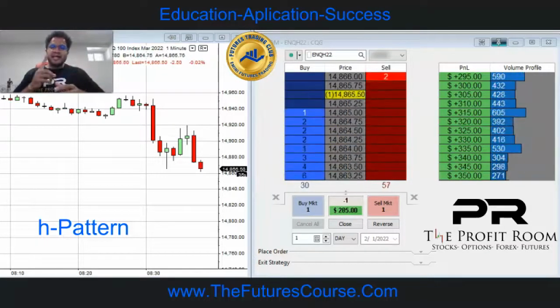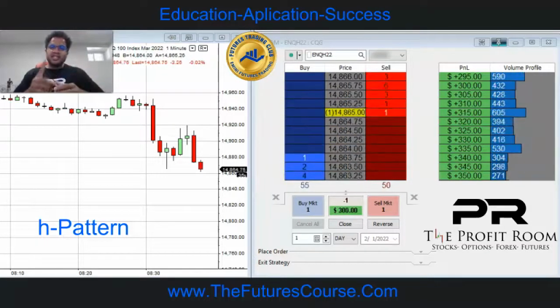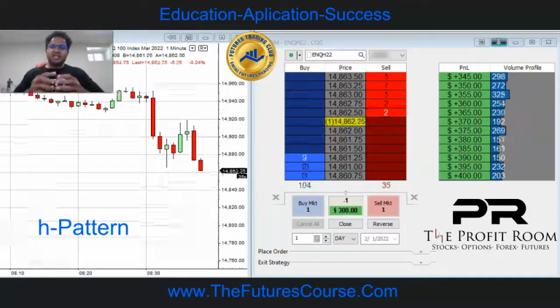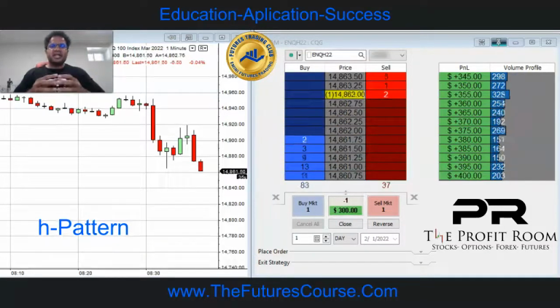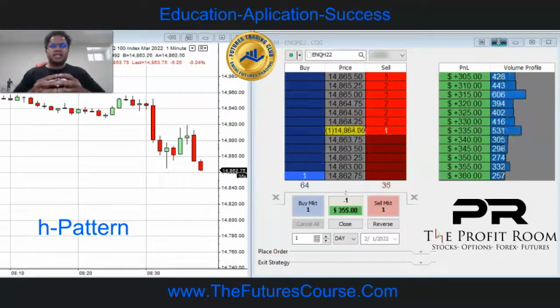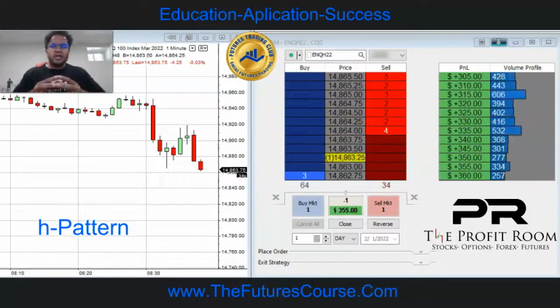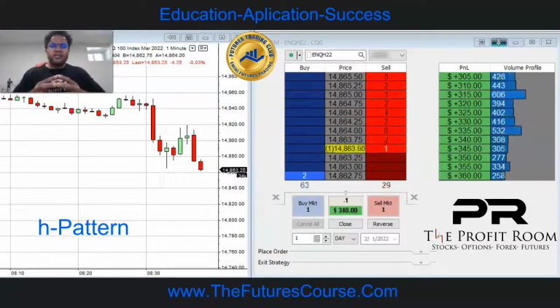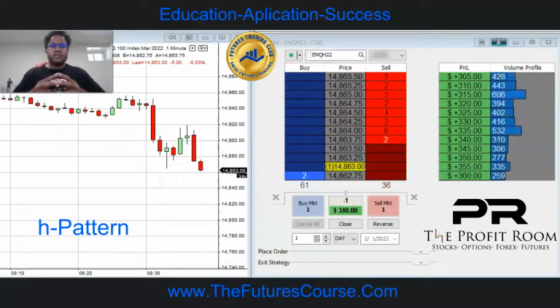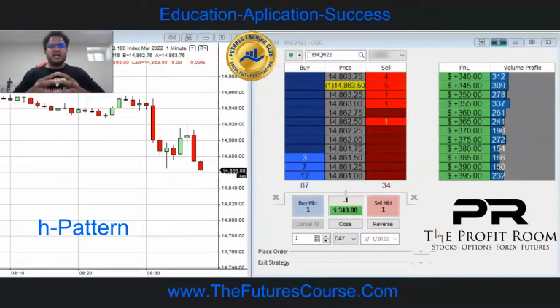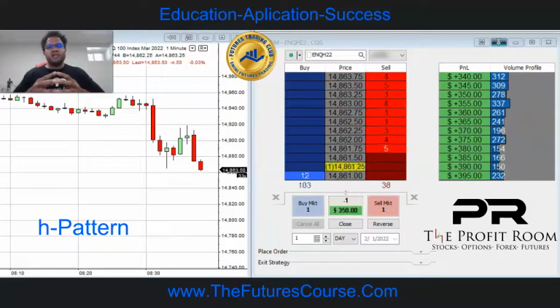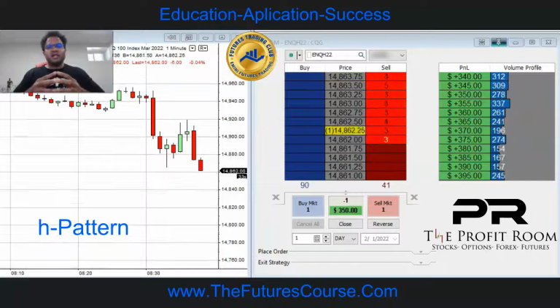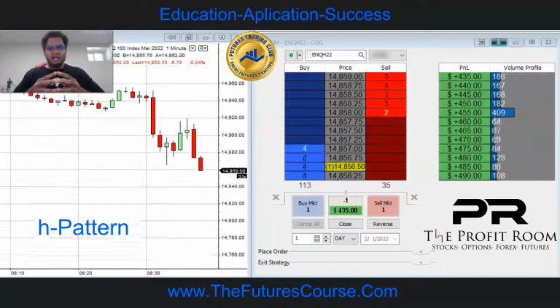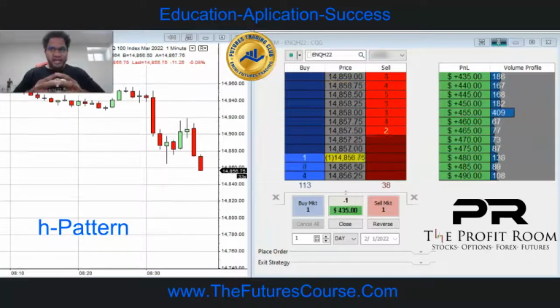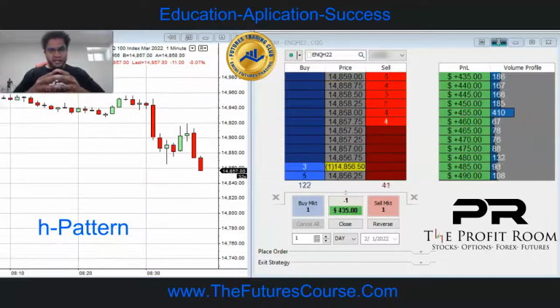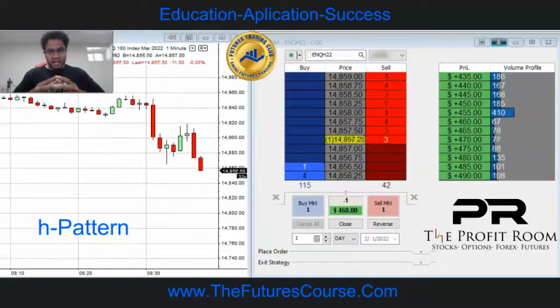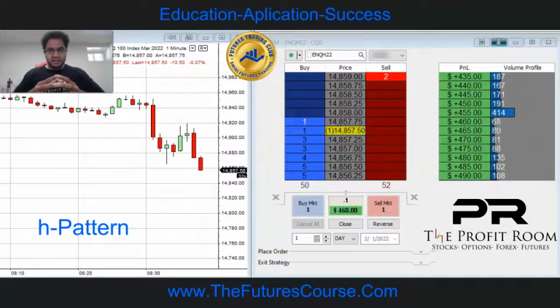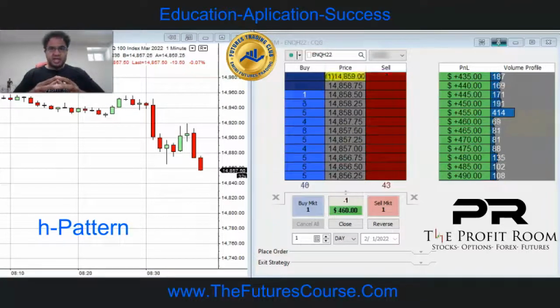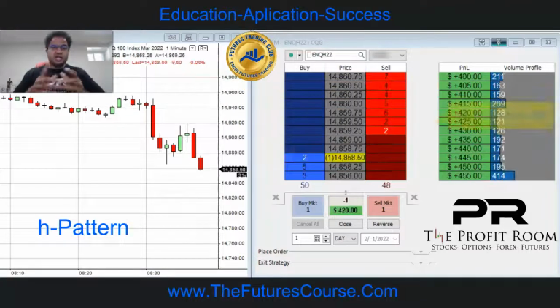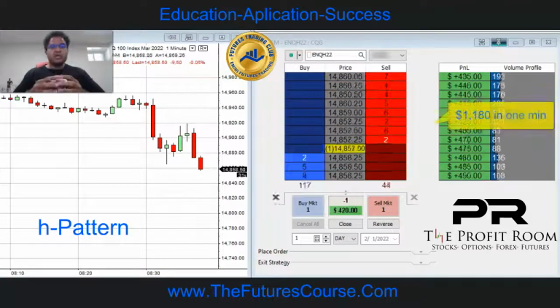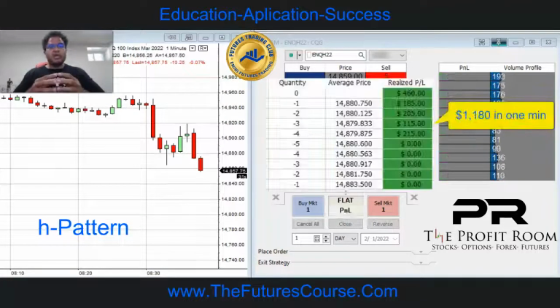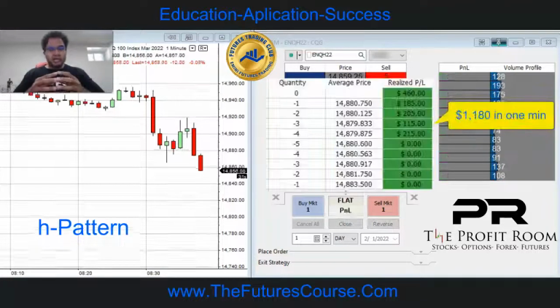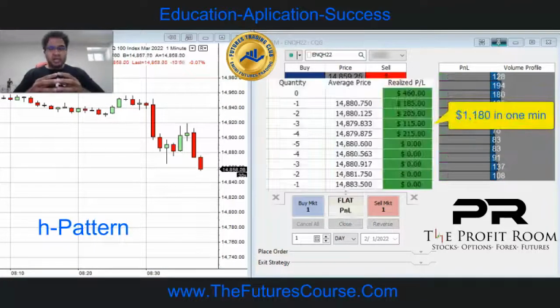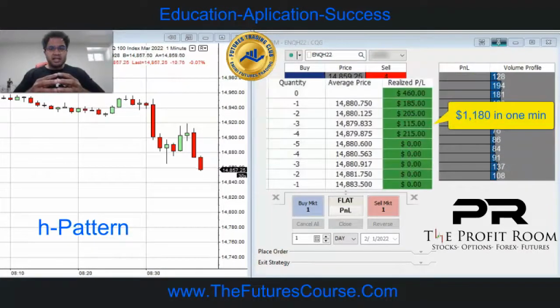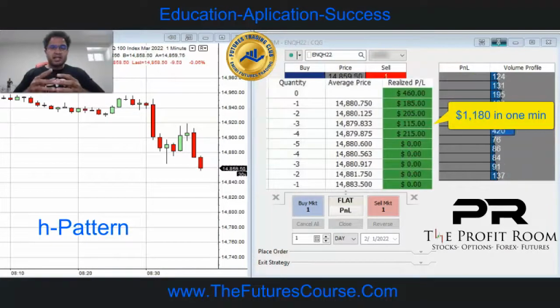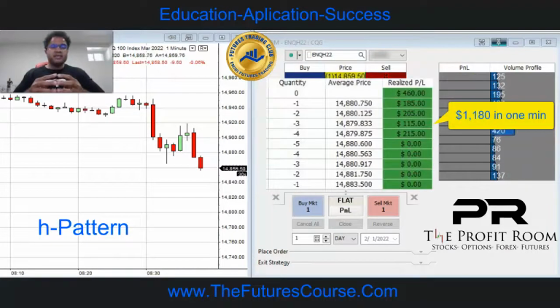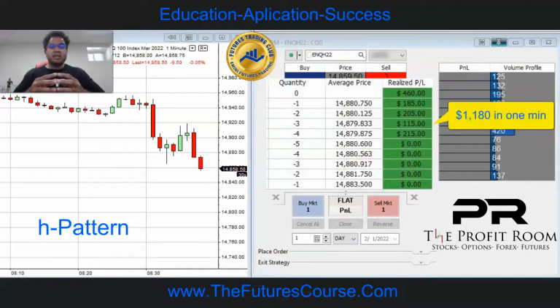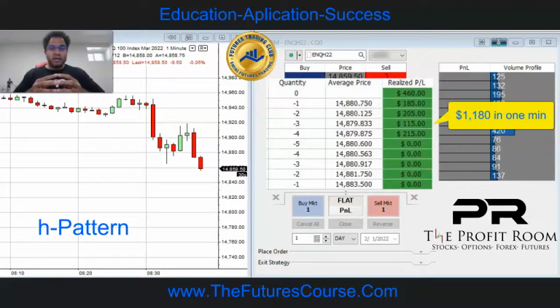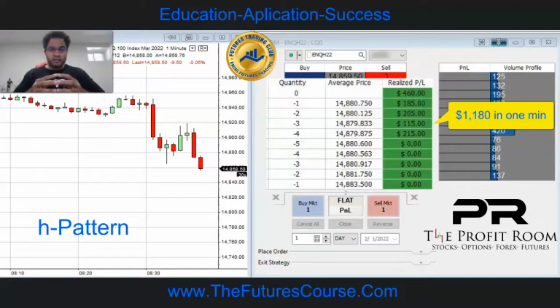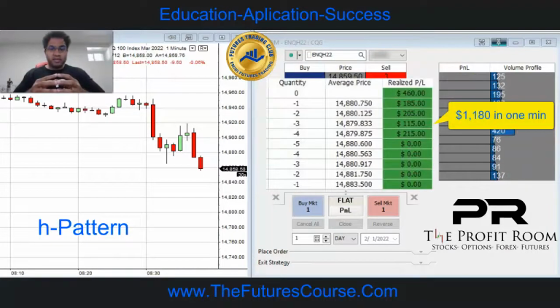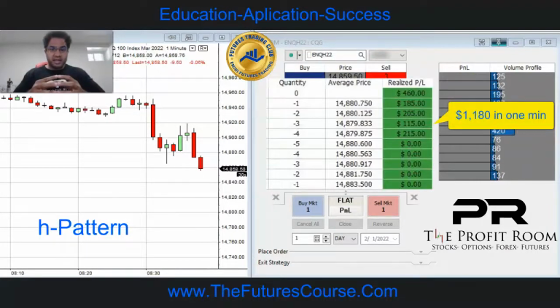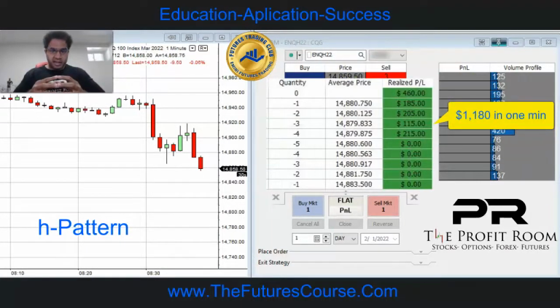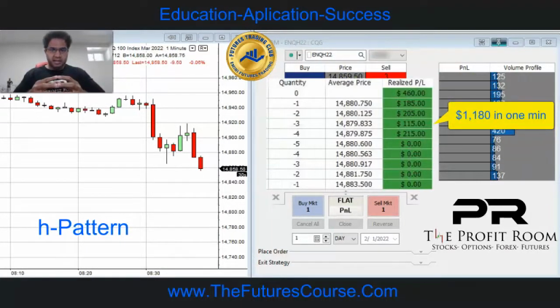In just a little bit over a minute, I made over $1,000. So if you want to learn how to trade like this, come over to theprofitroom.com.